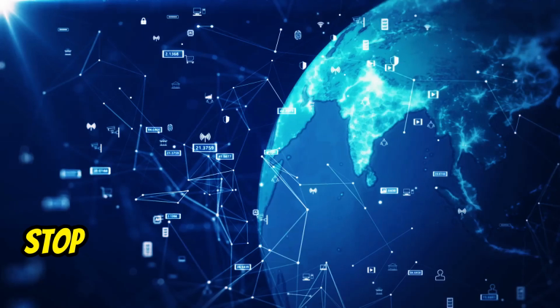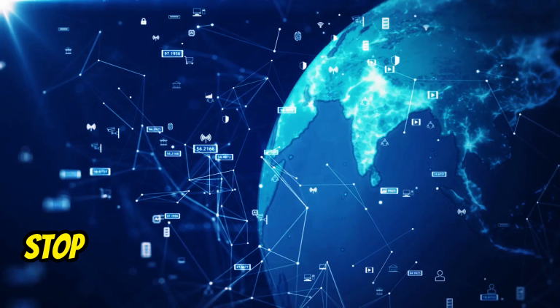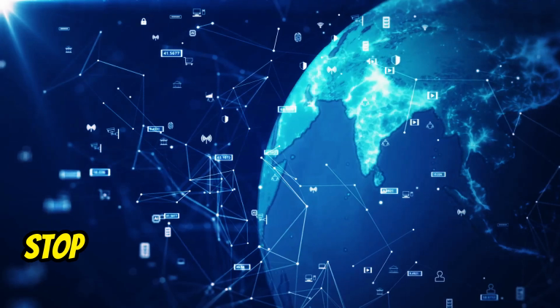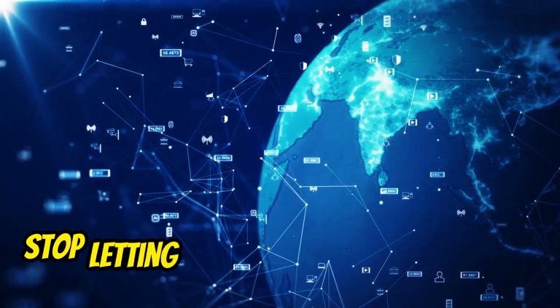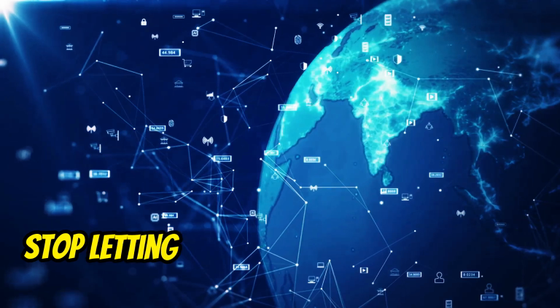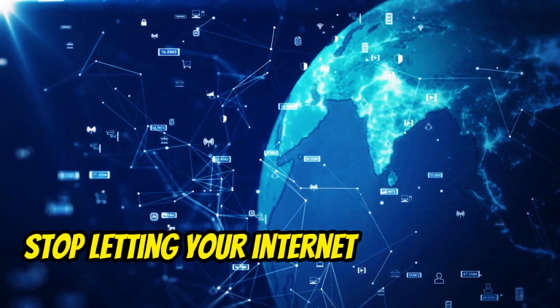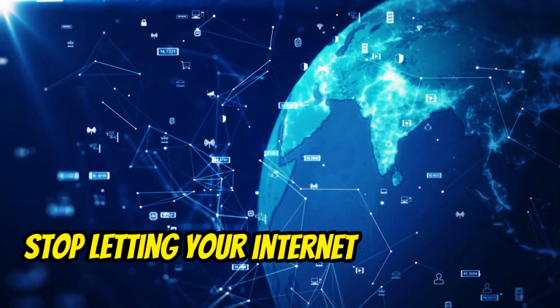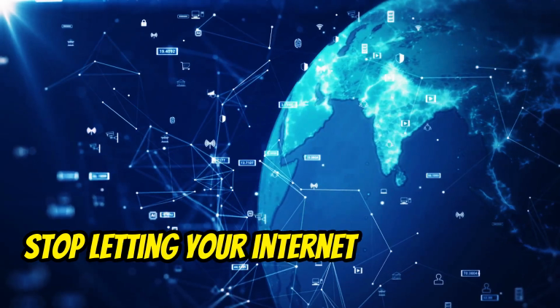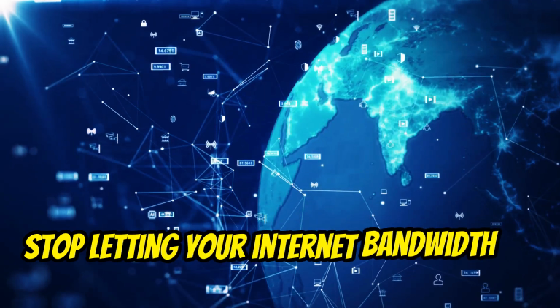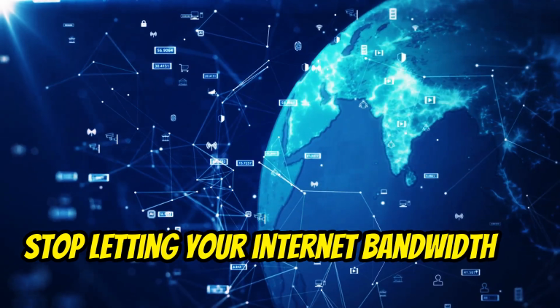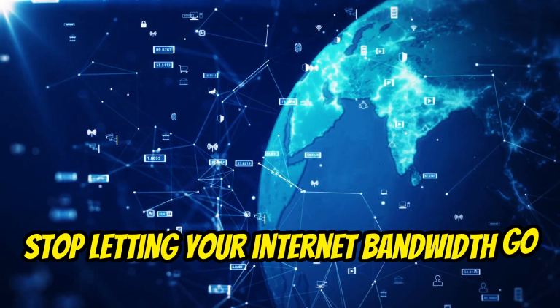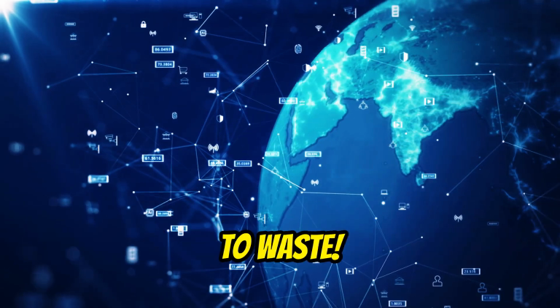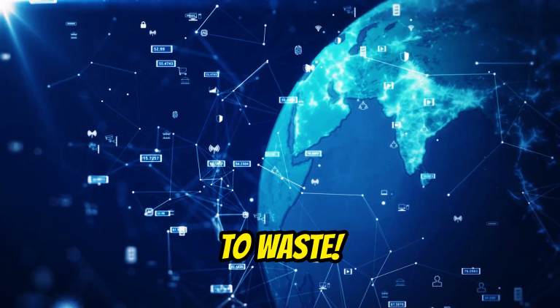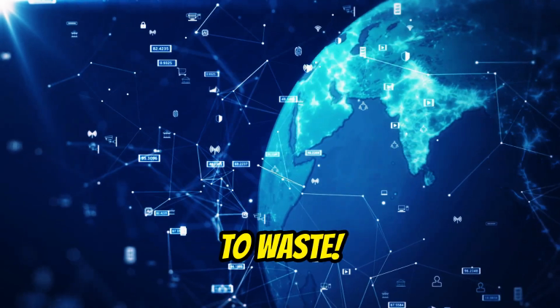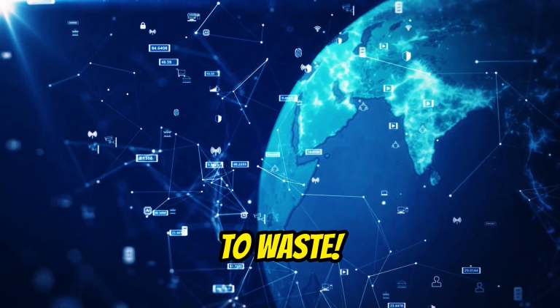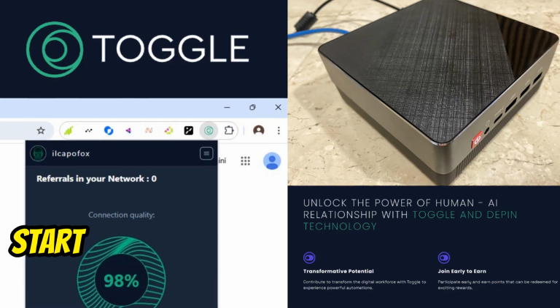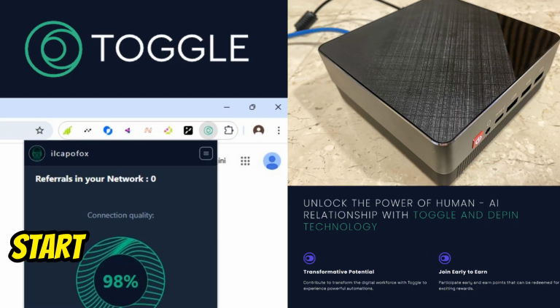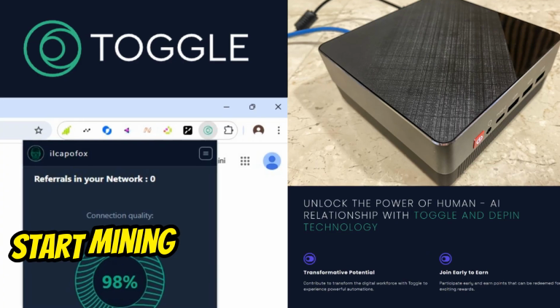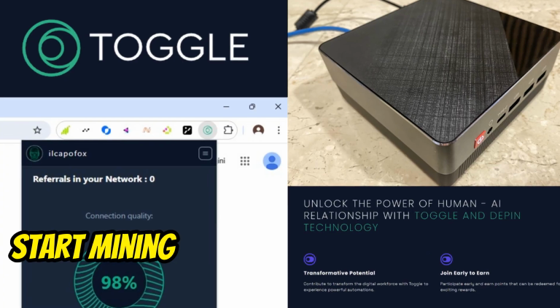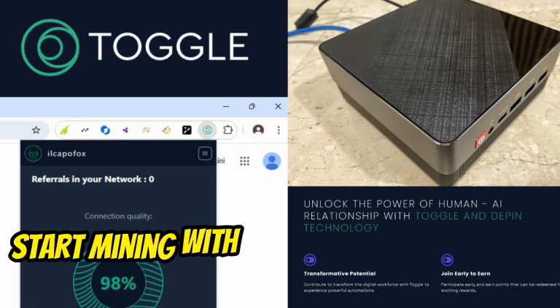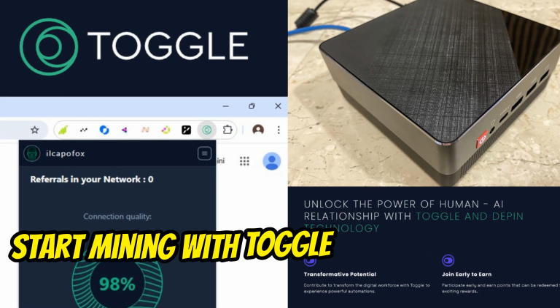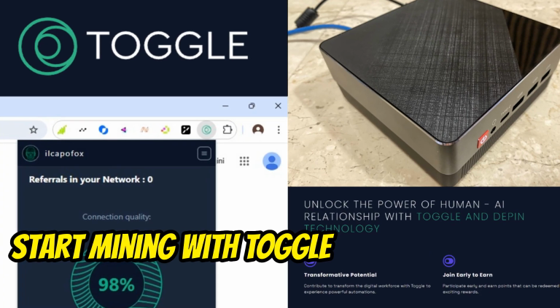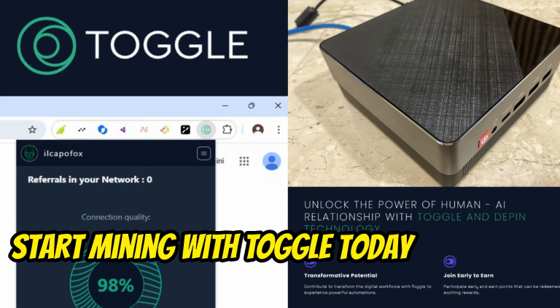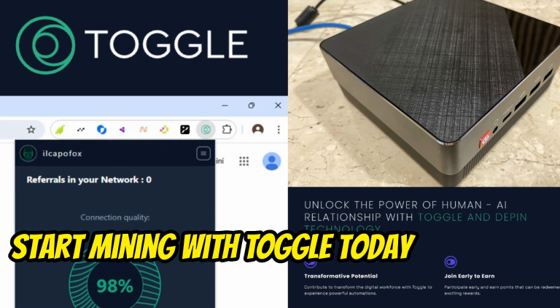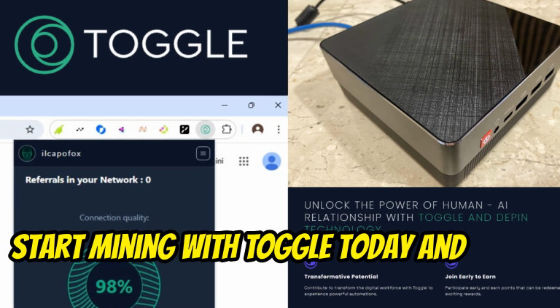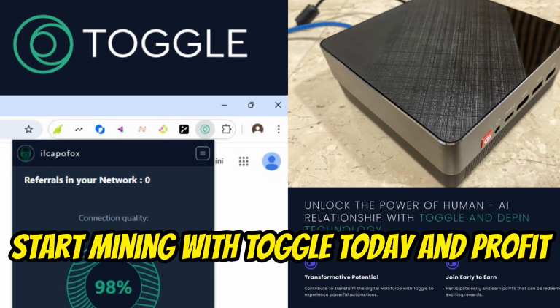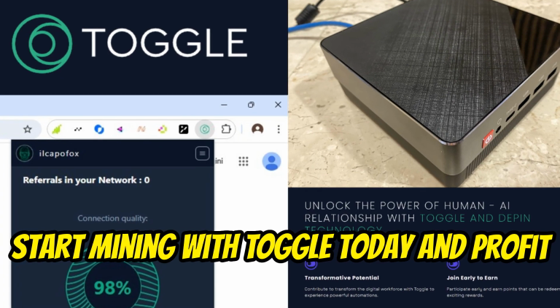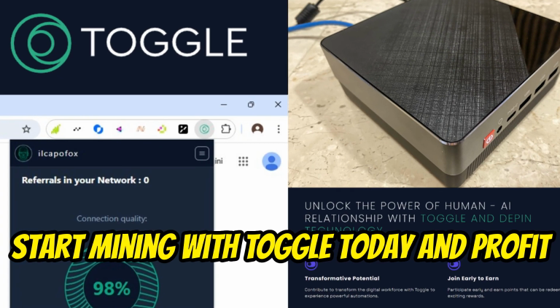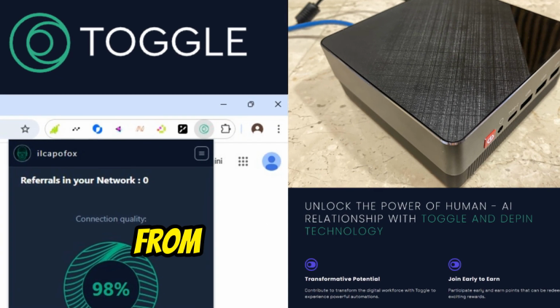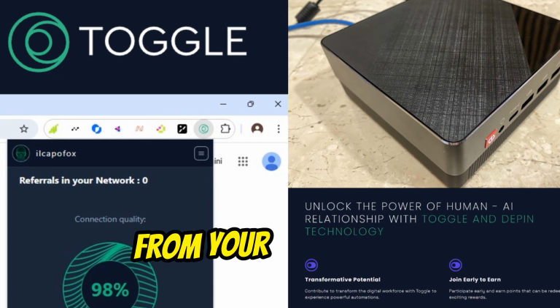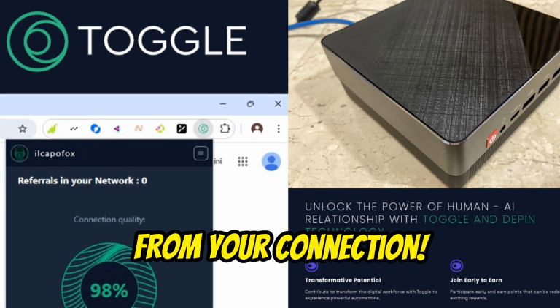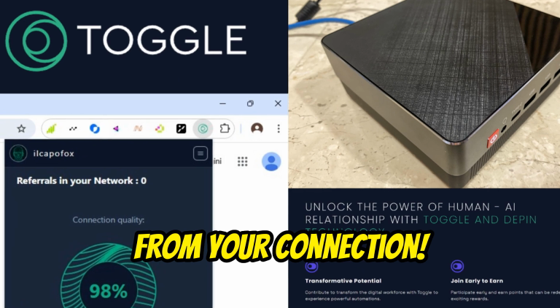Stop letting your internet bandwidth go to waste. Start mining with Toggle today and profit from your connection.